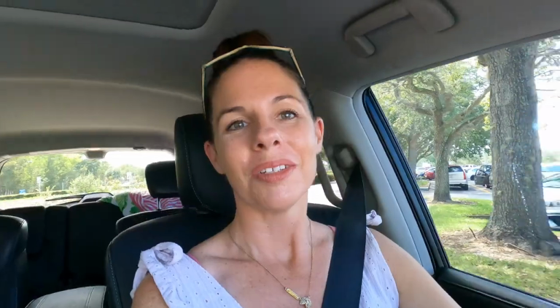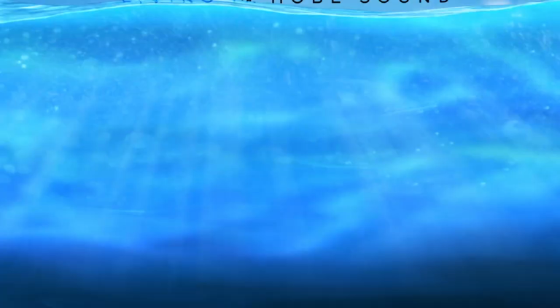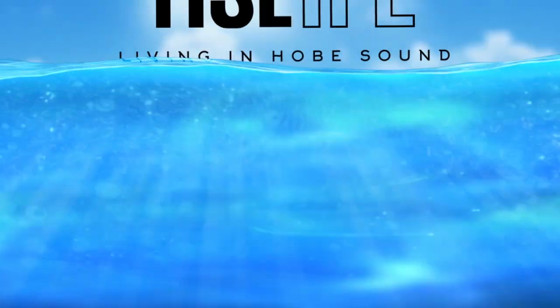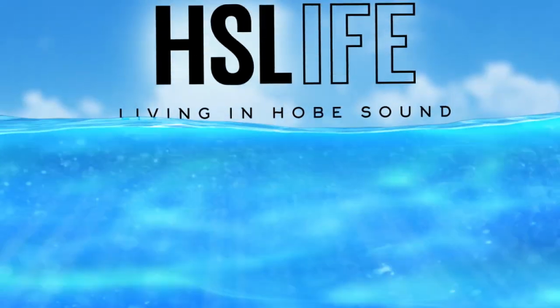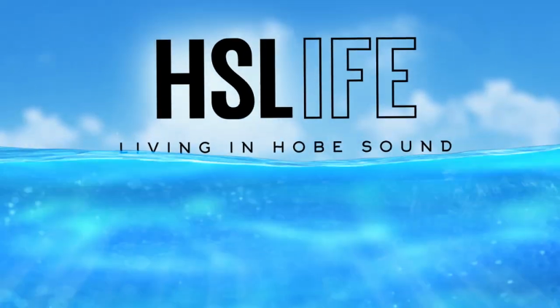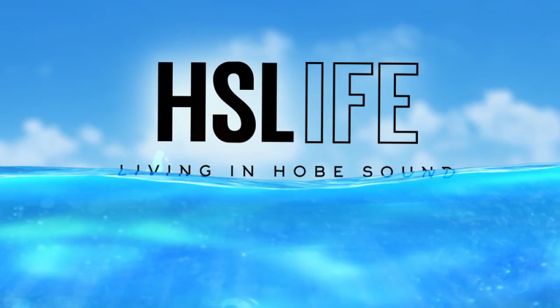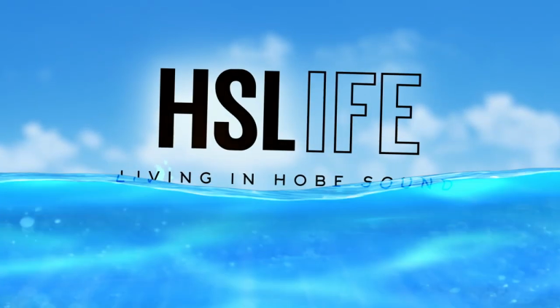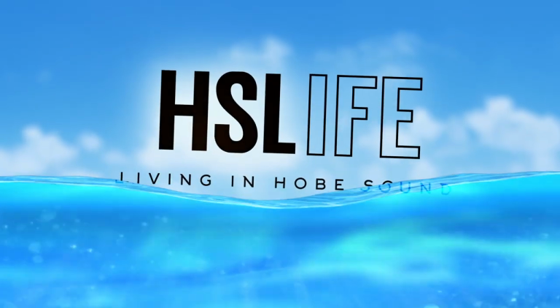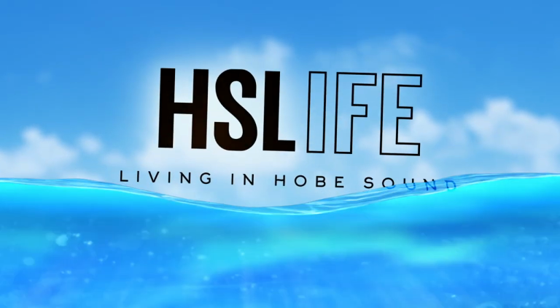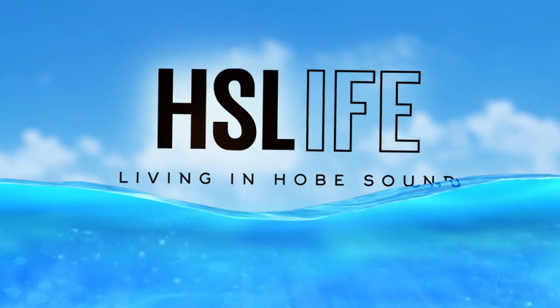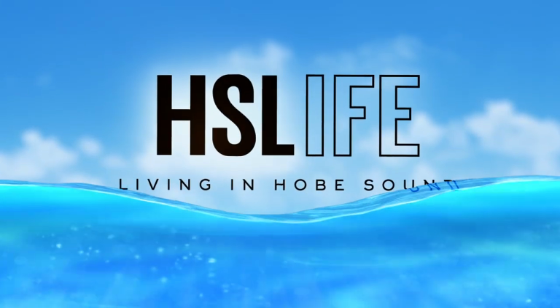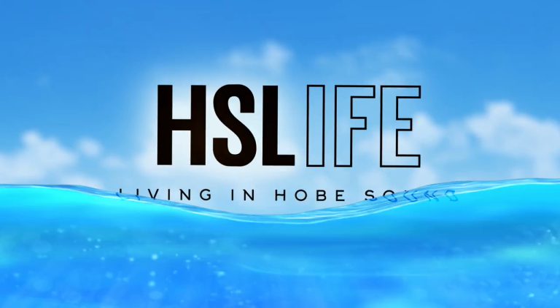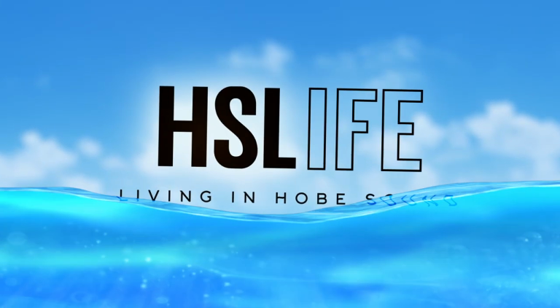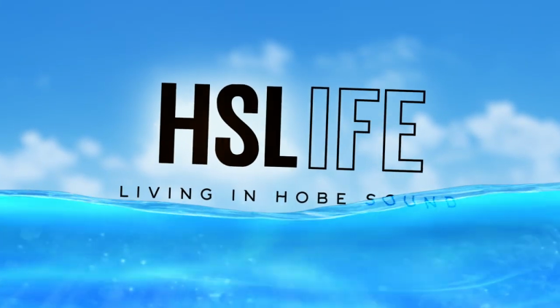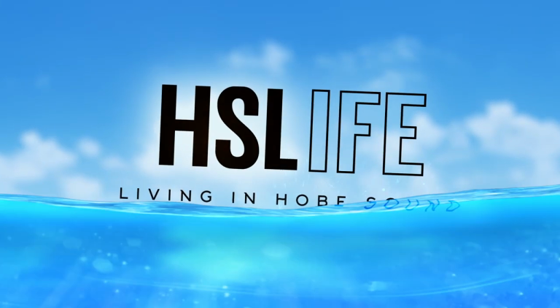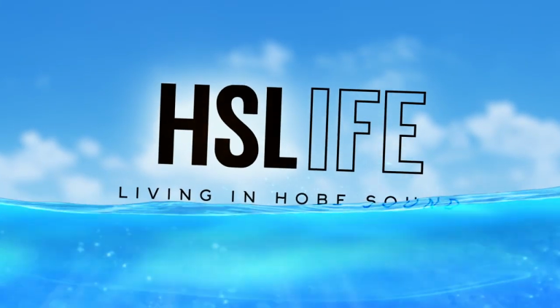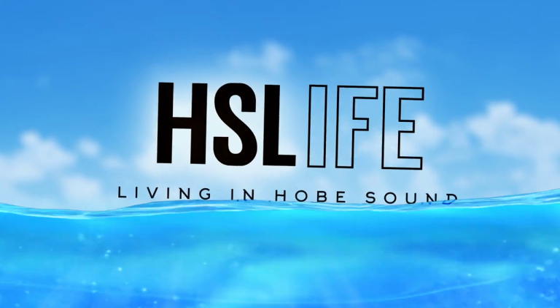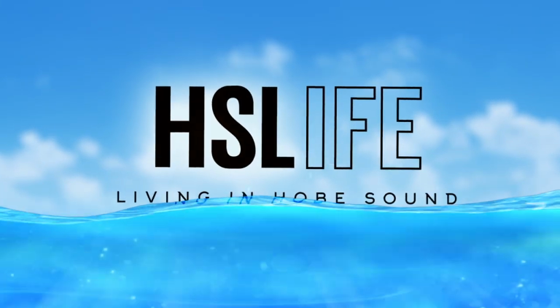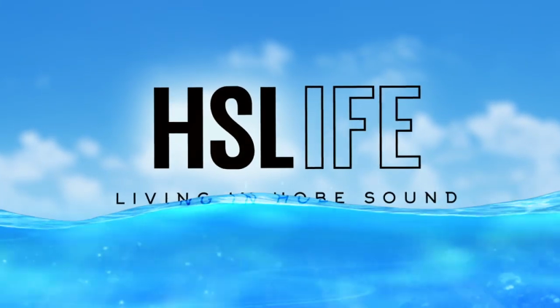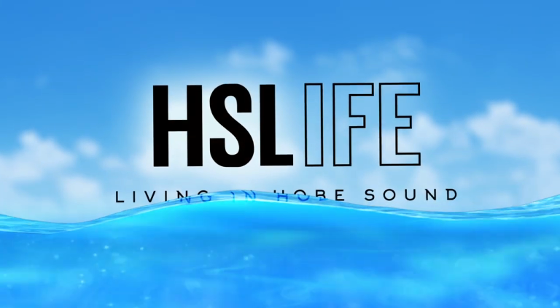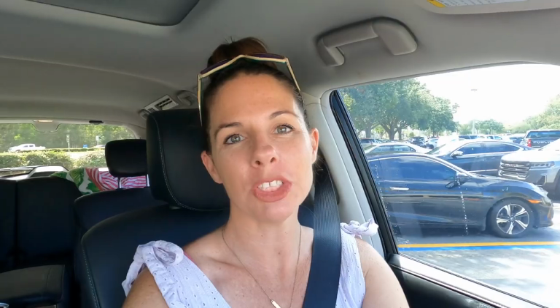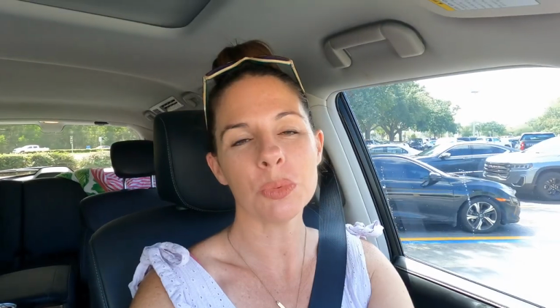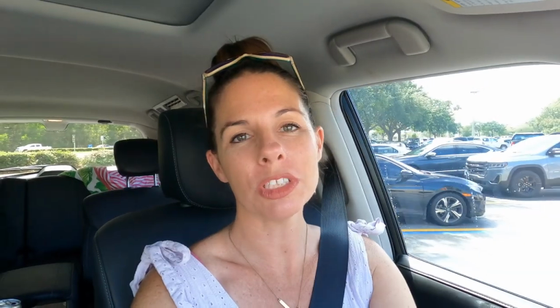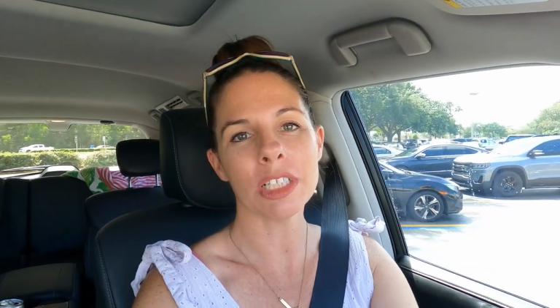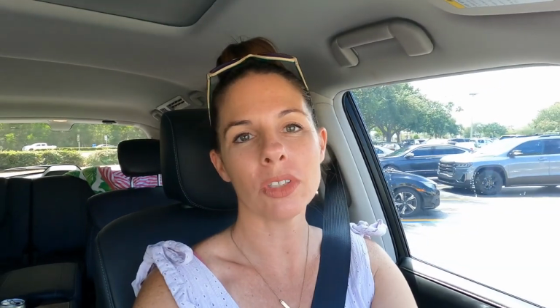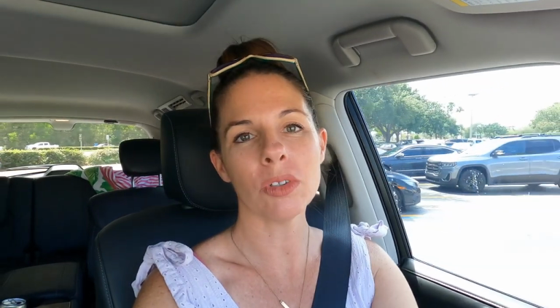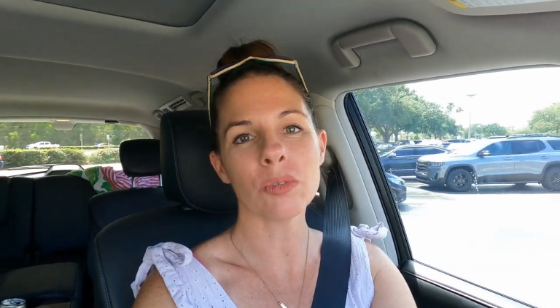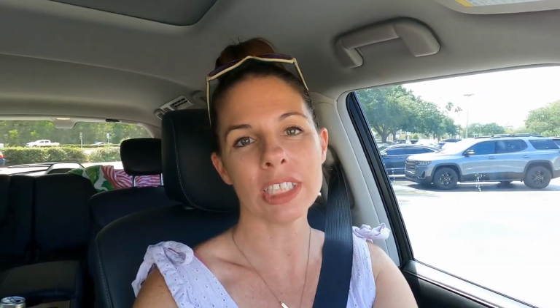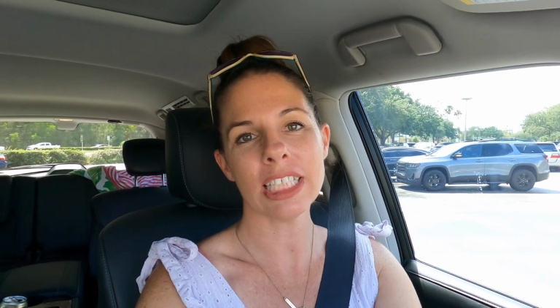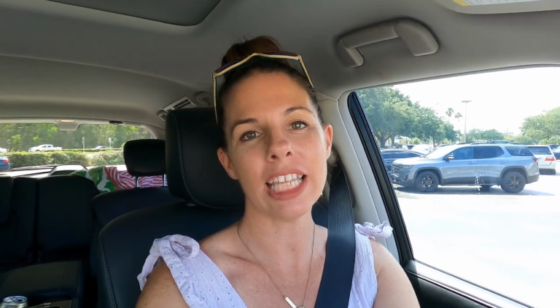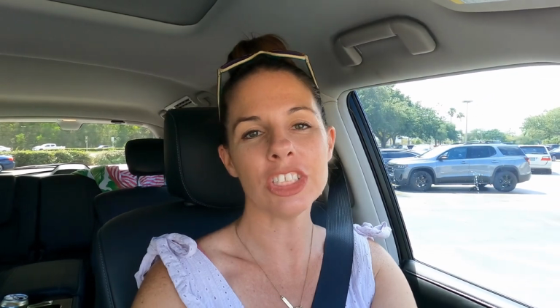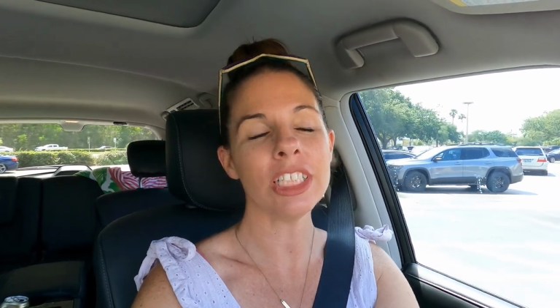Welcome back friends to Living in Hopestown. If you're new here, my name is Jamie Schwartz and I'm a local real estate agent.